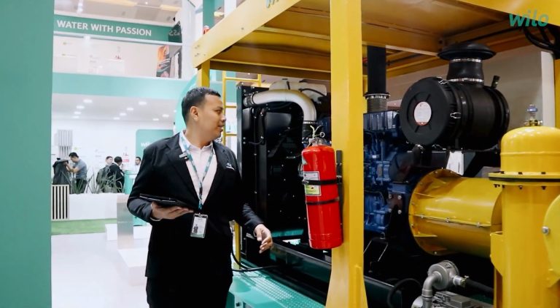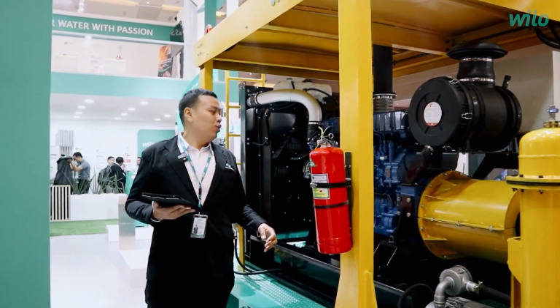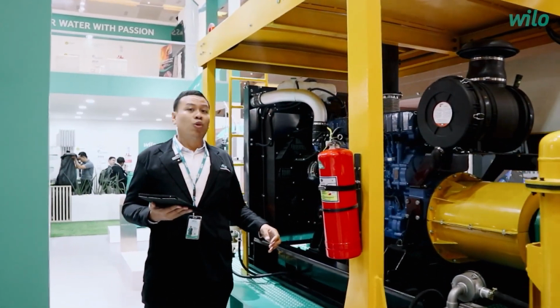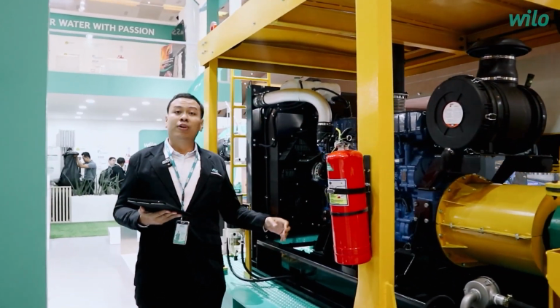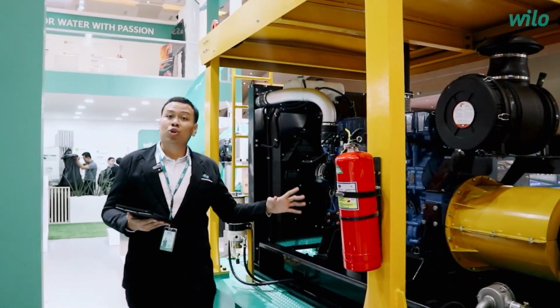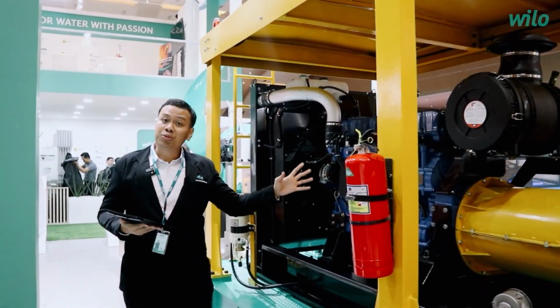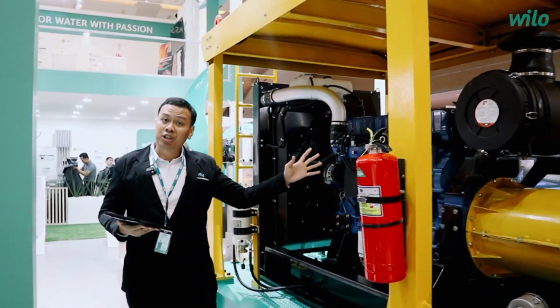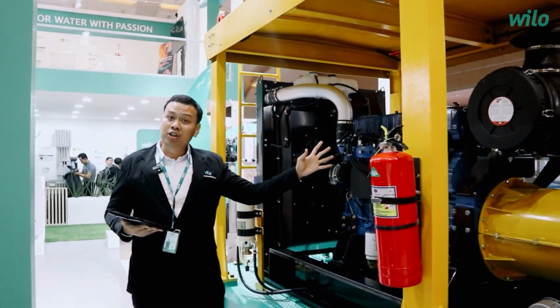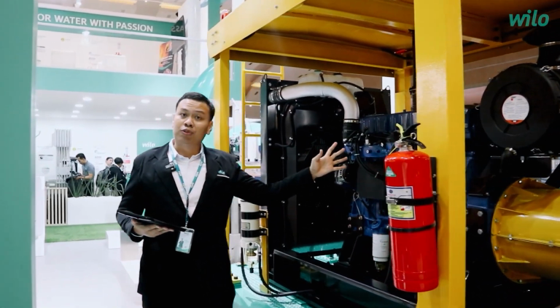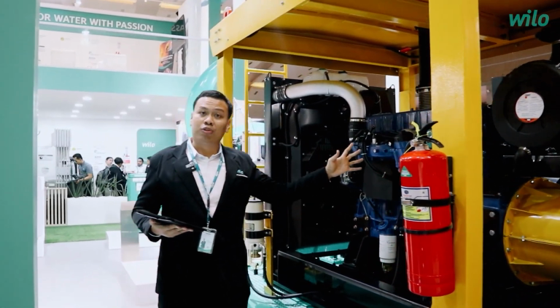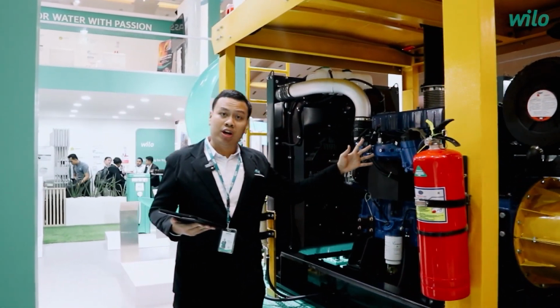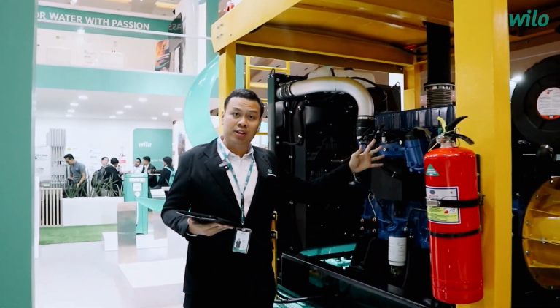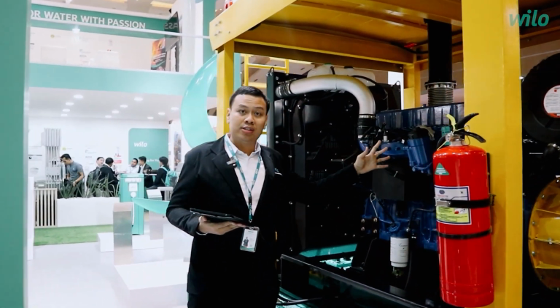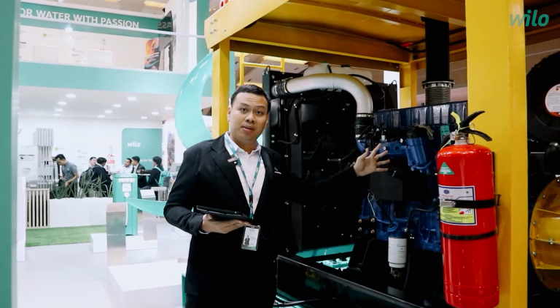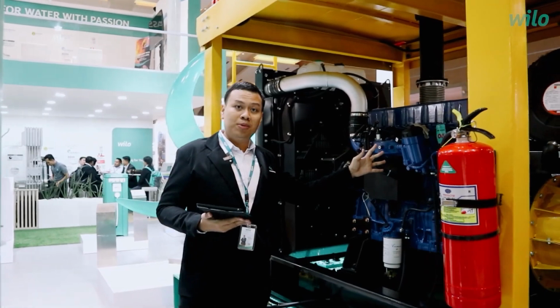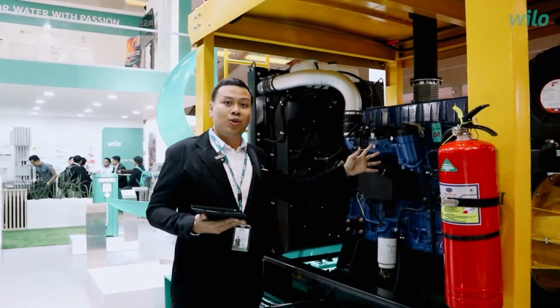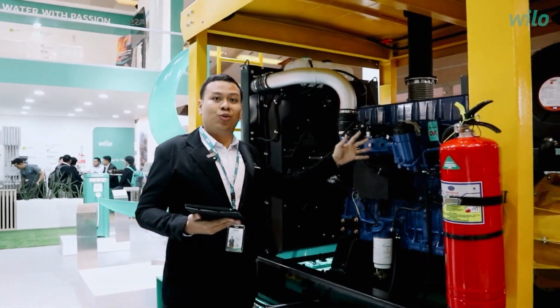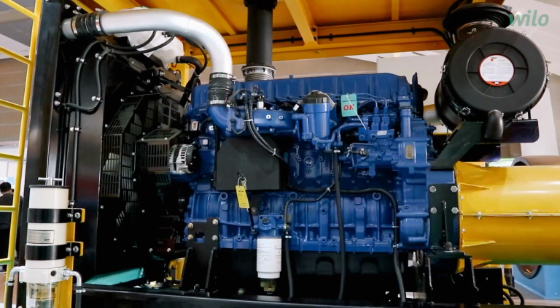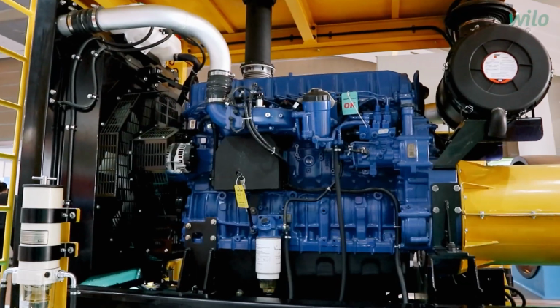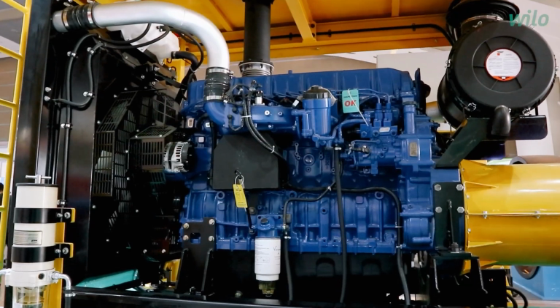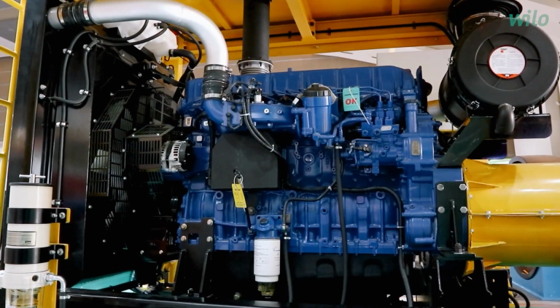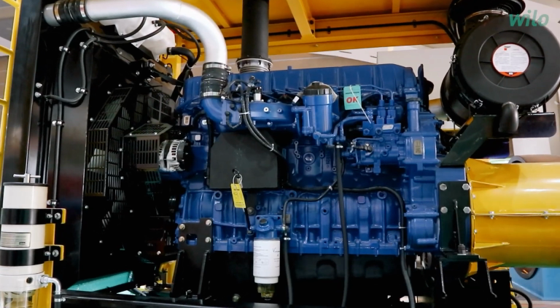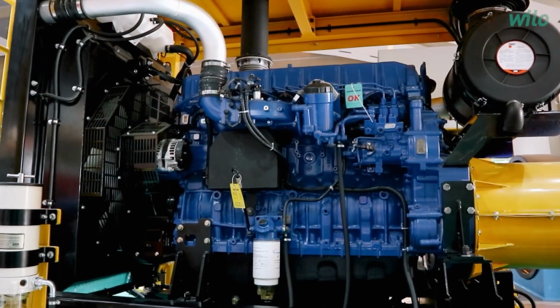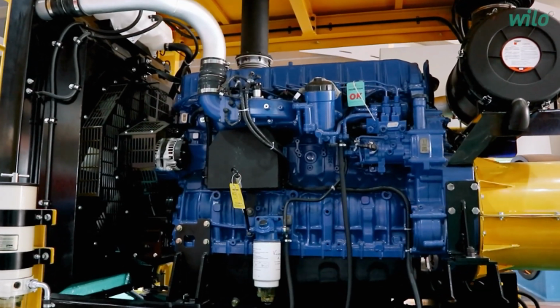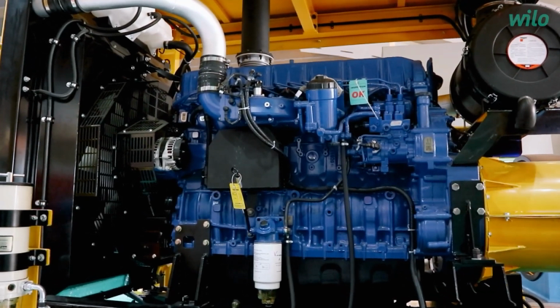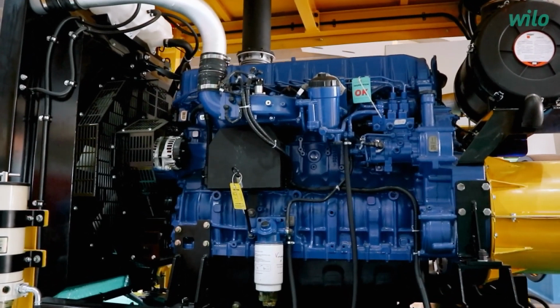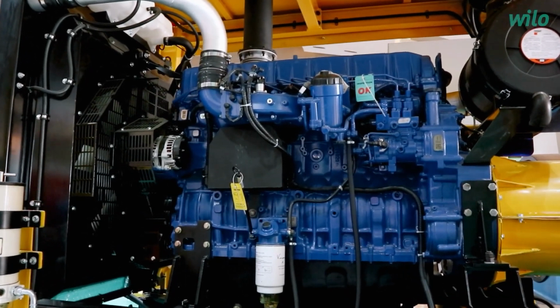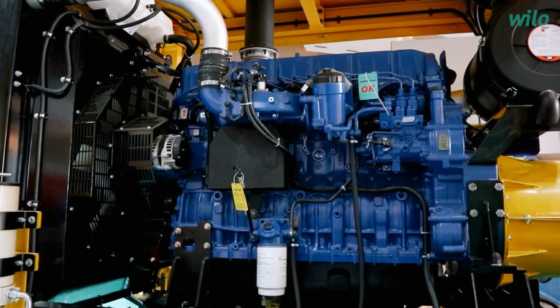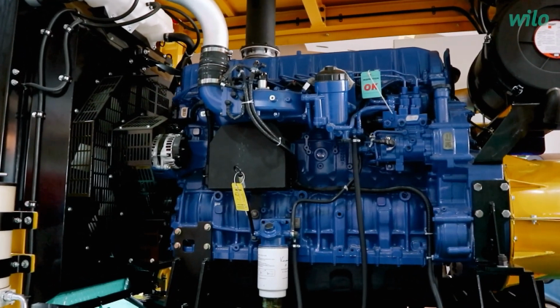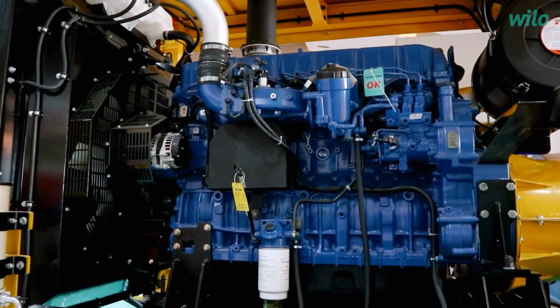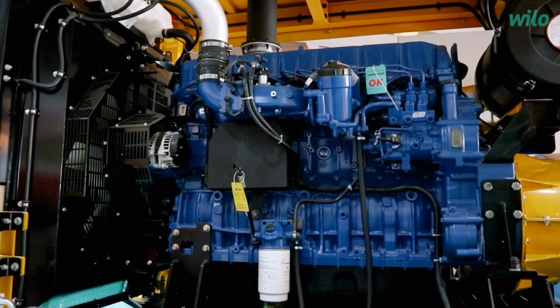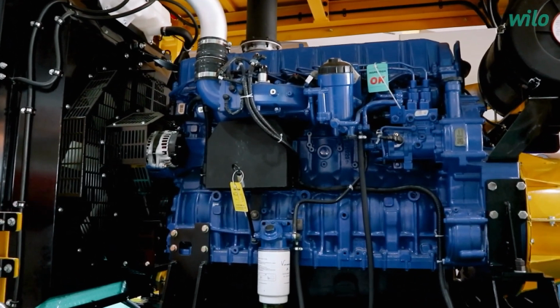We have two options for the driving system: electric motors and diesel engine drivers.